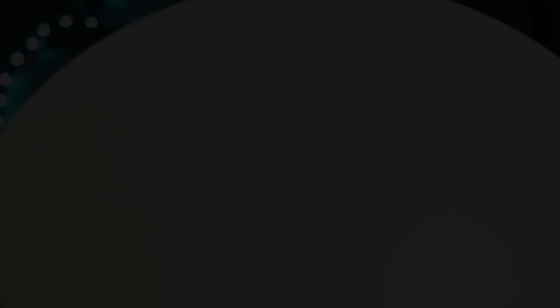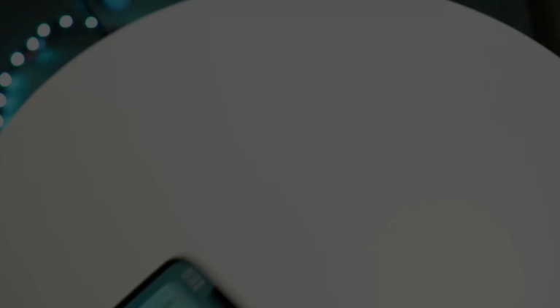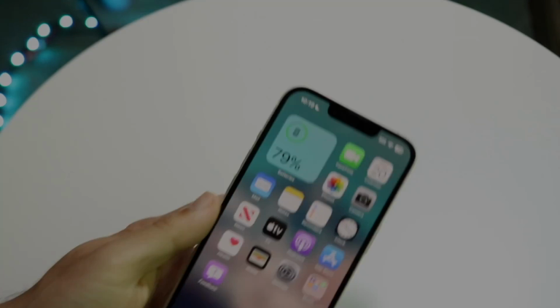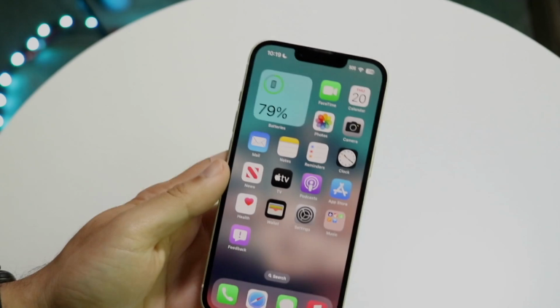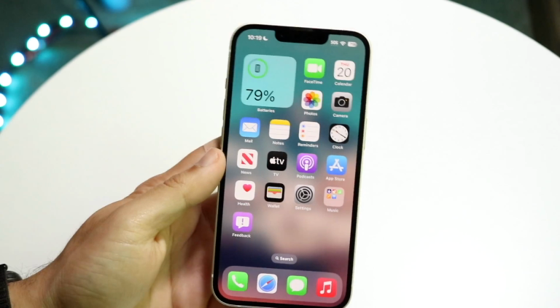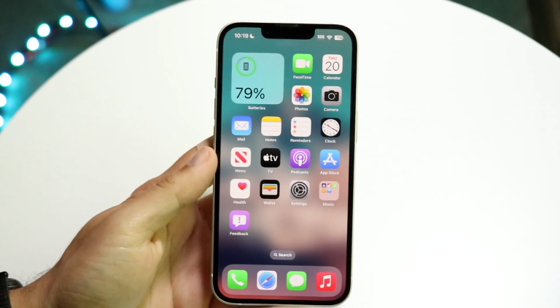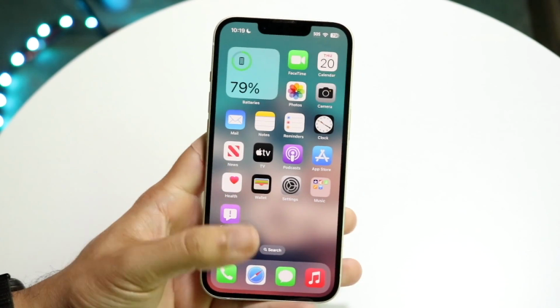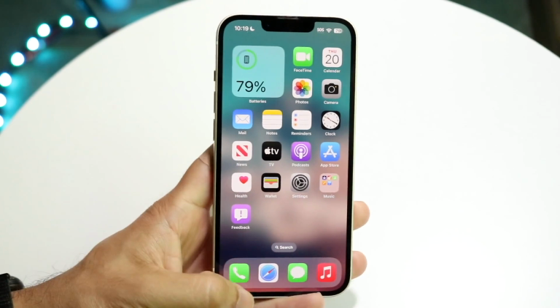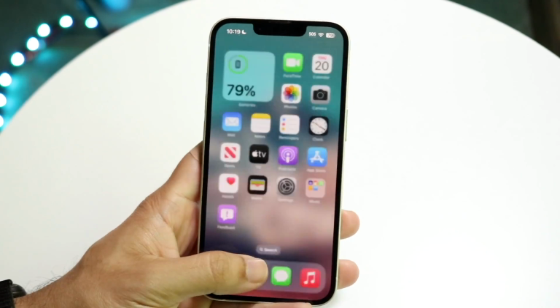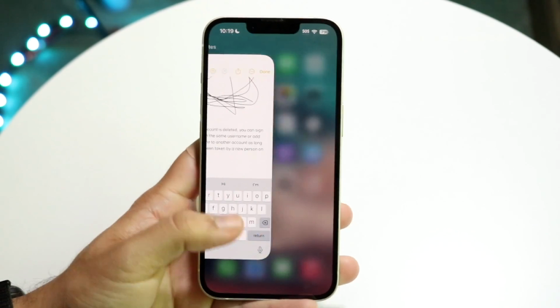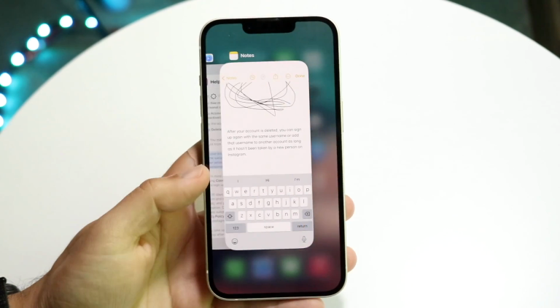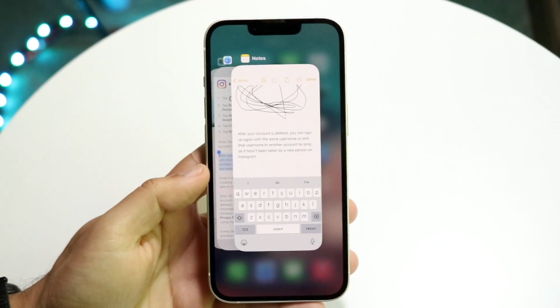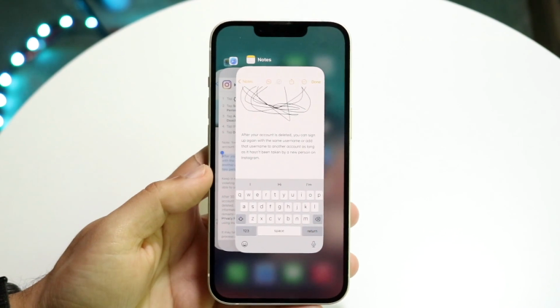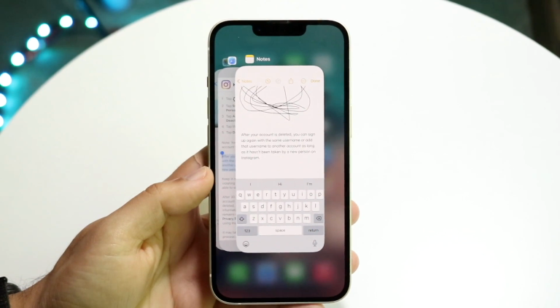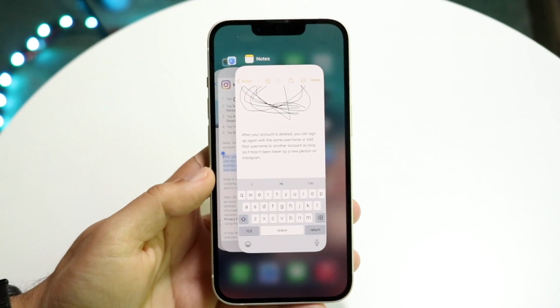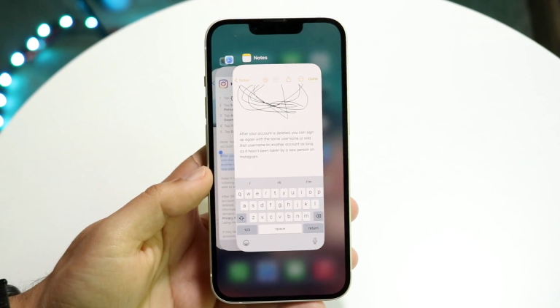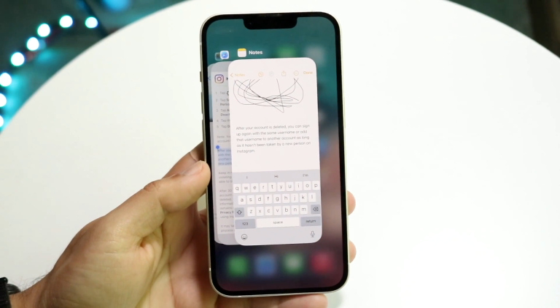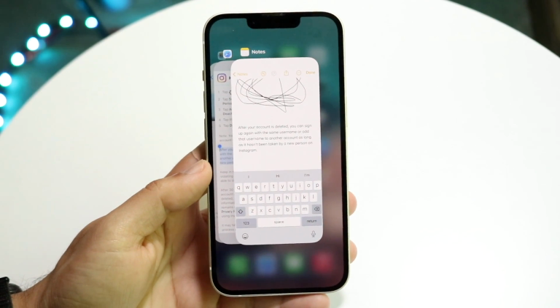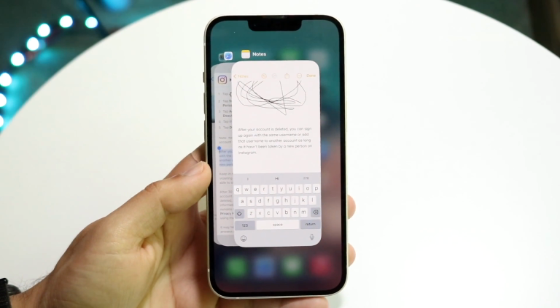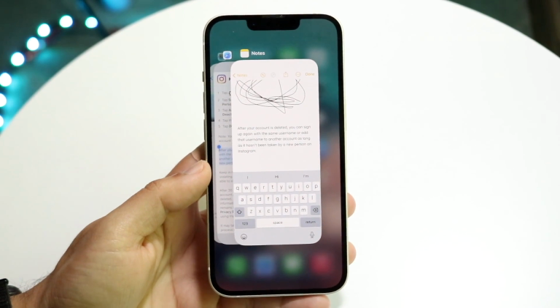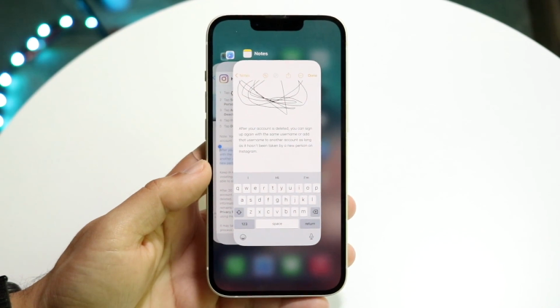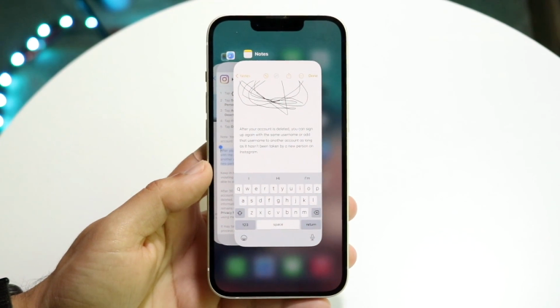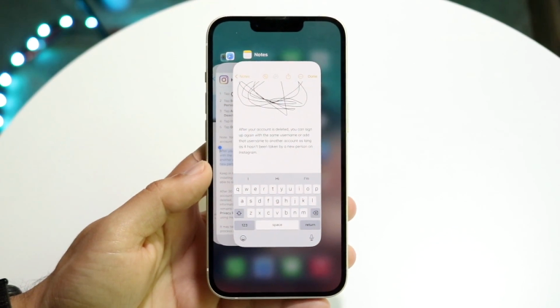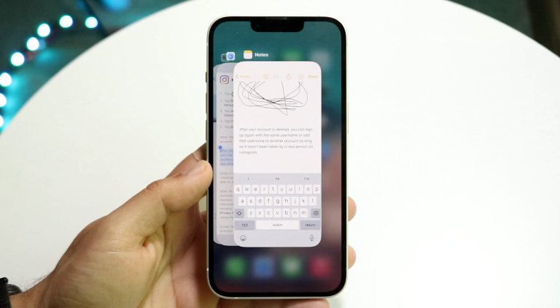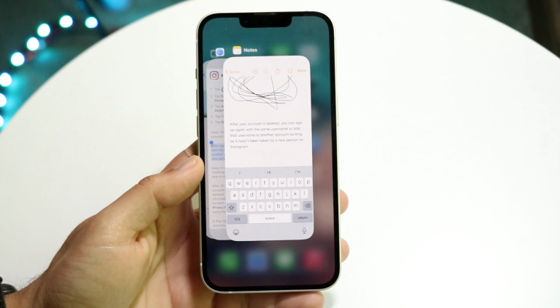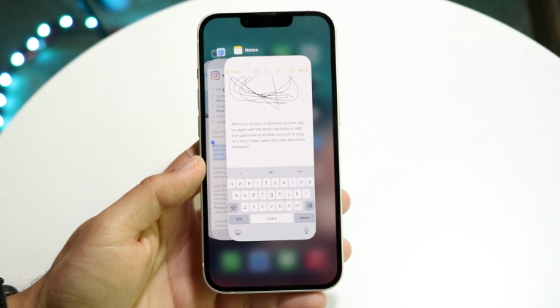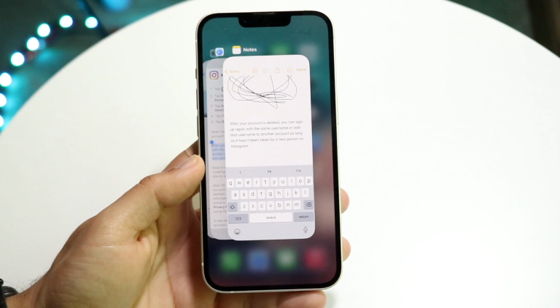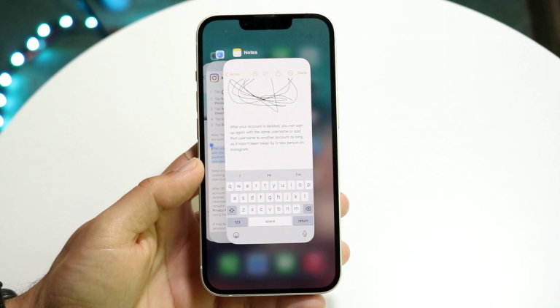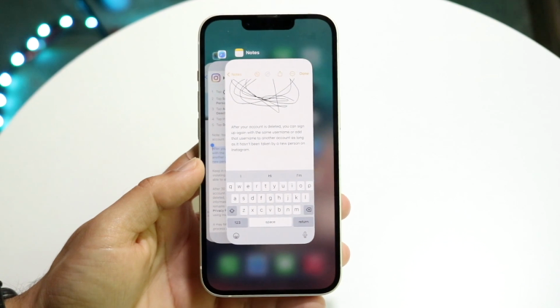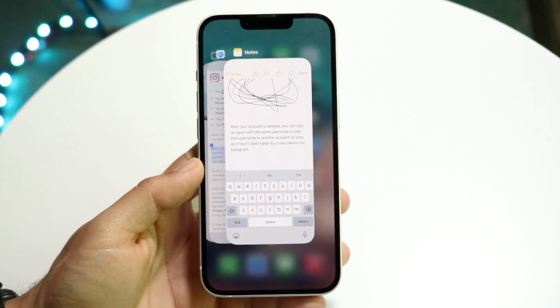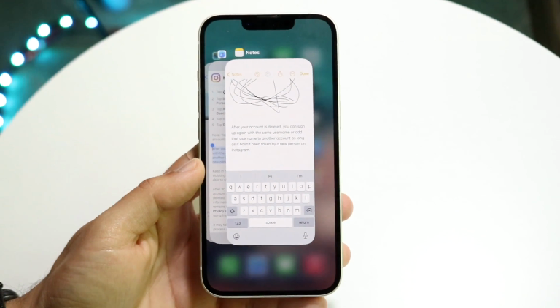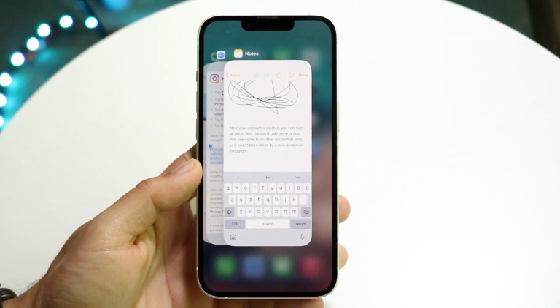So you might be trying to figure out how you can close out of all your applications on your iPhone. There are basically two ways to do this.